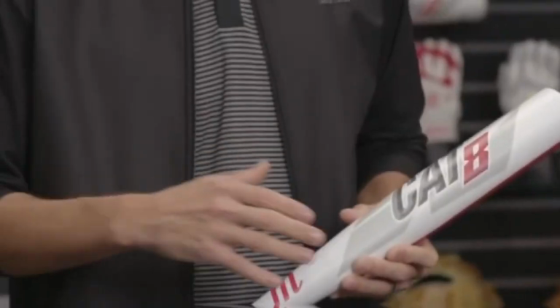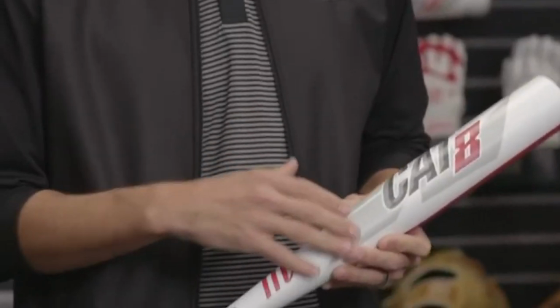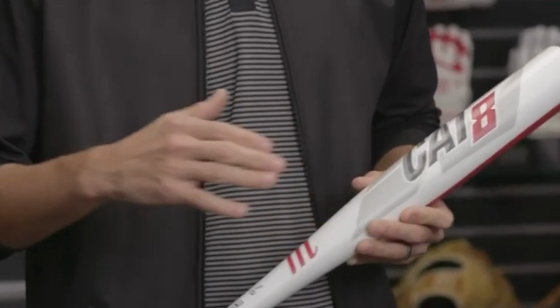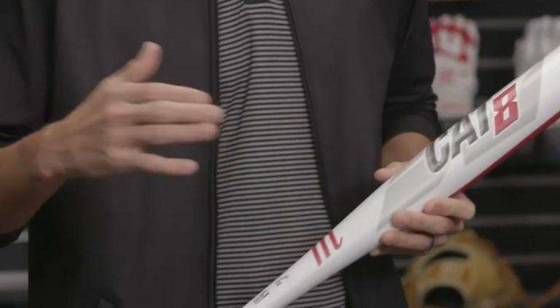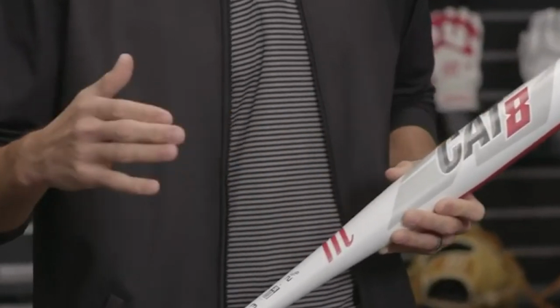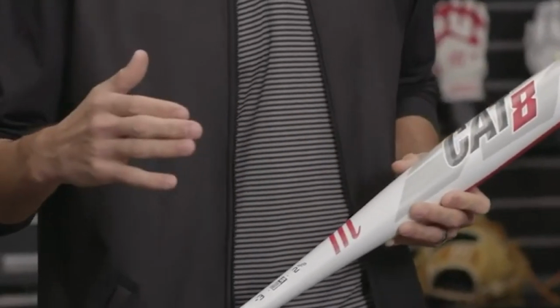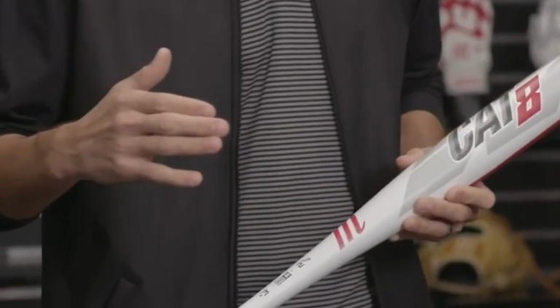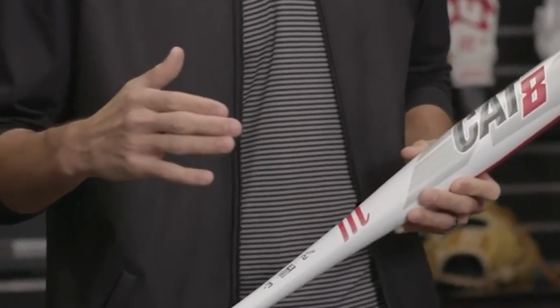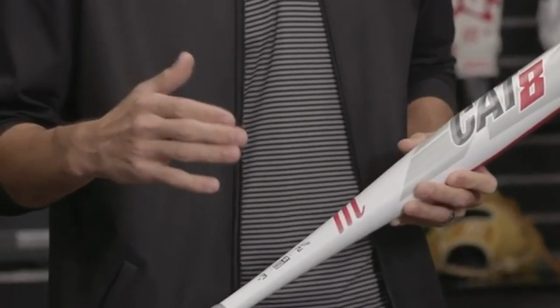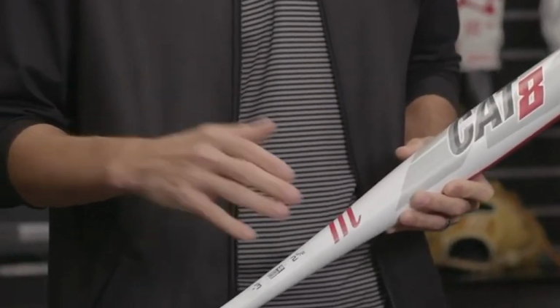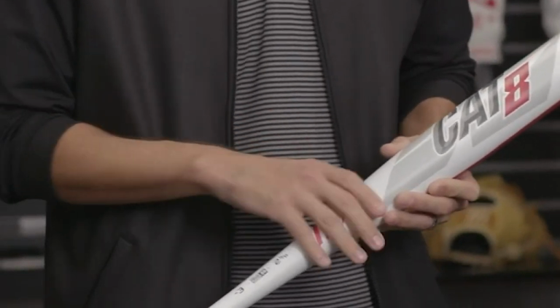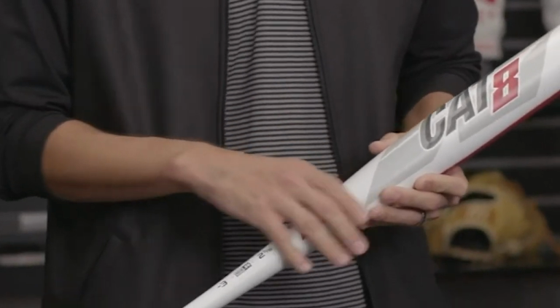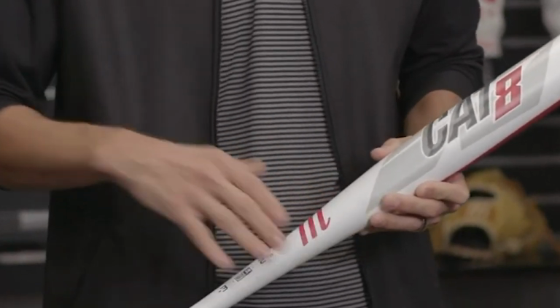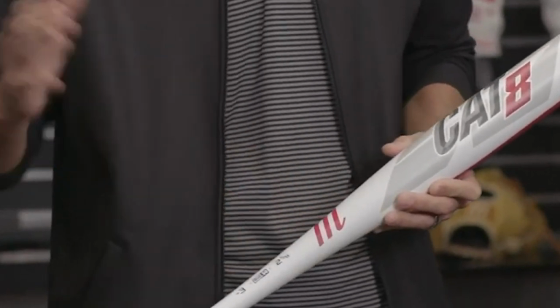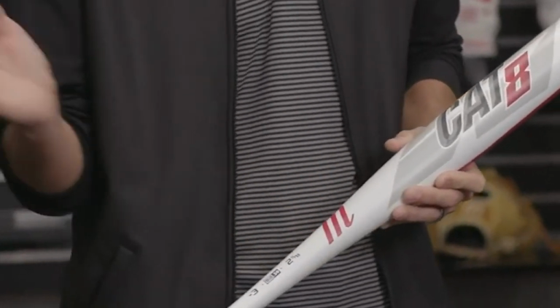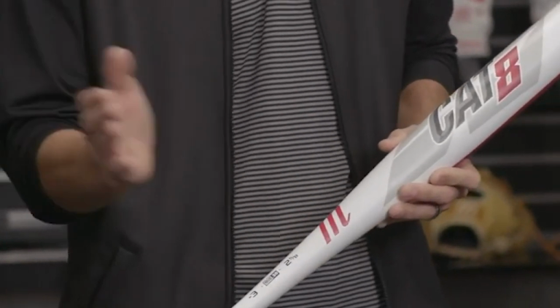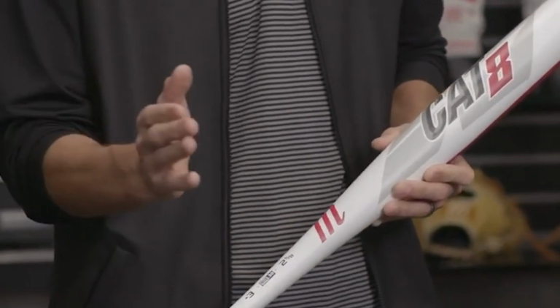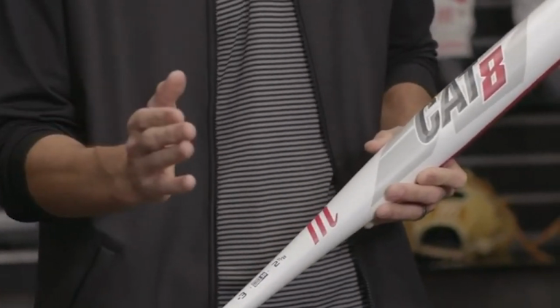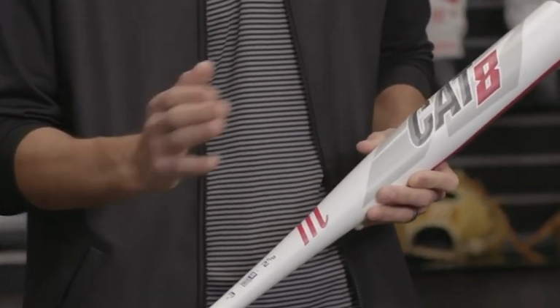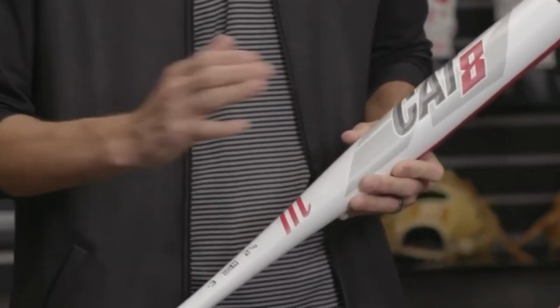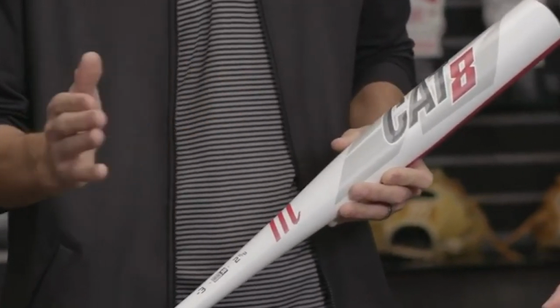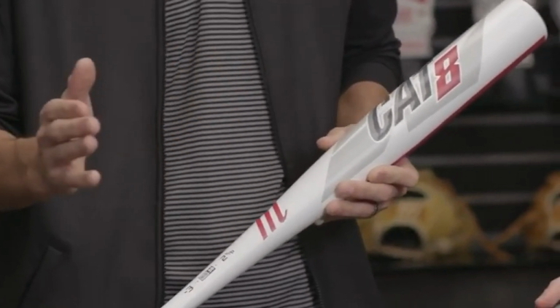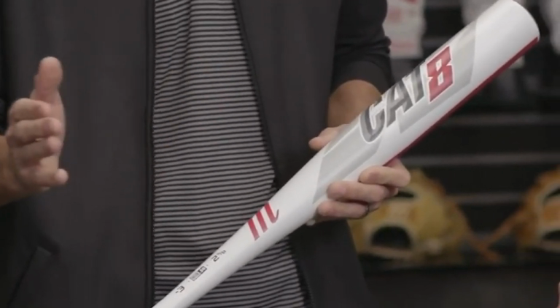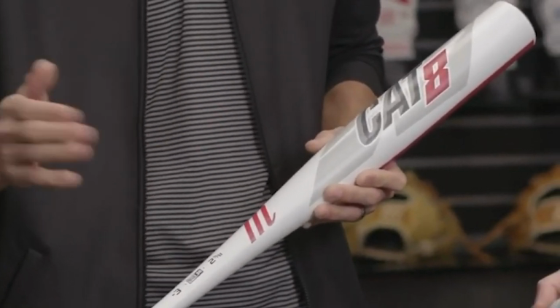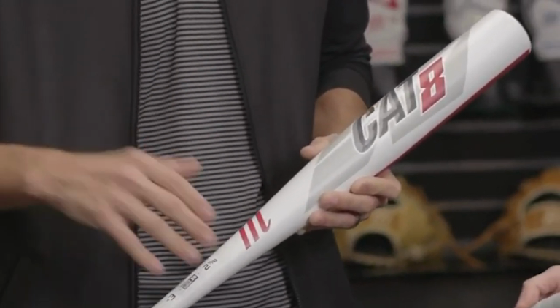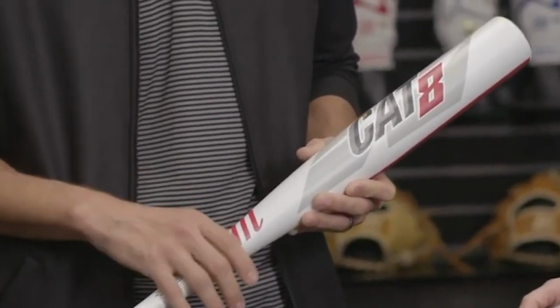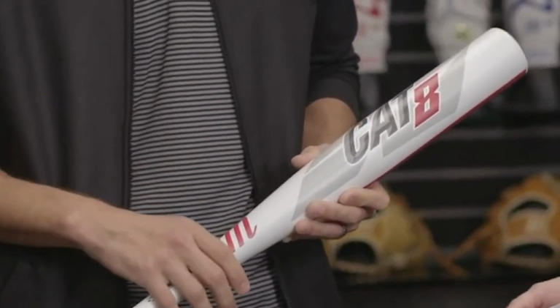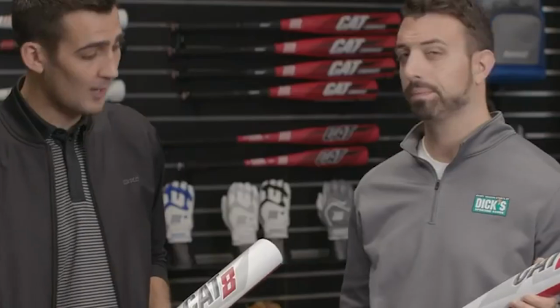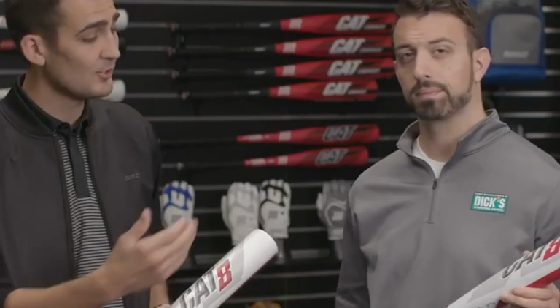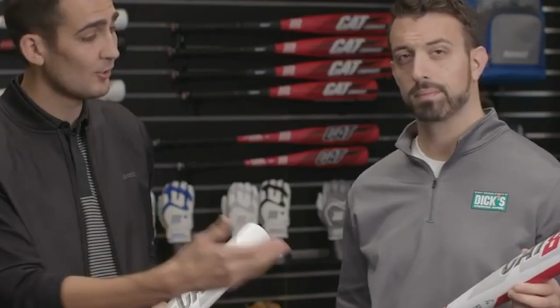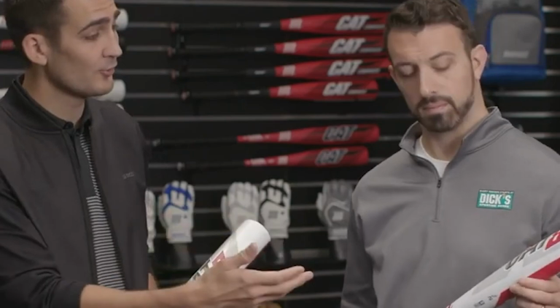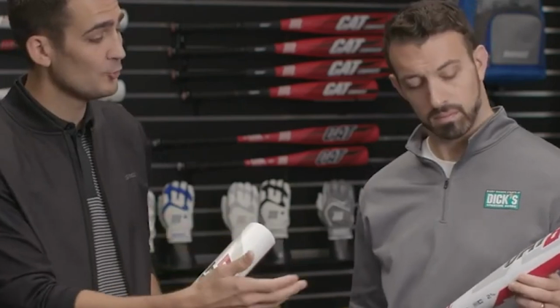Additionally, the manufacturer provides a comprehensive one-year warranty, assuring you of the bat's durability for future seasons.